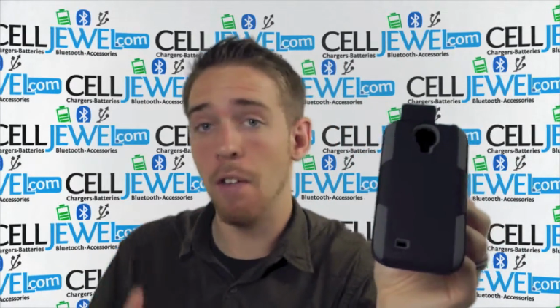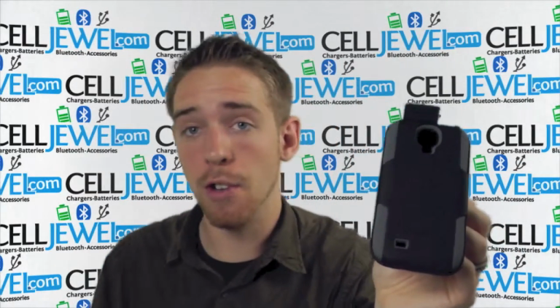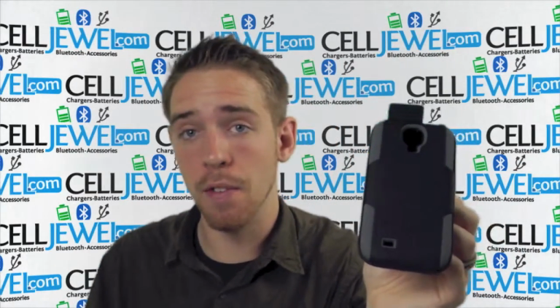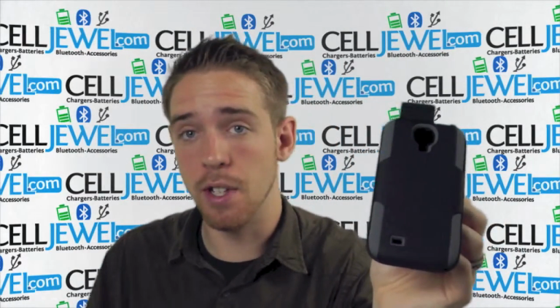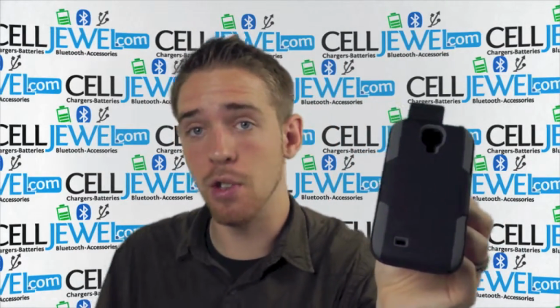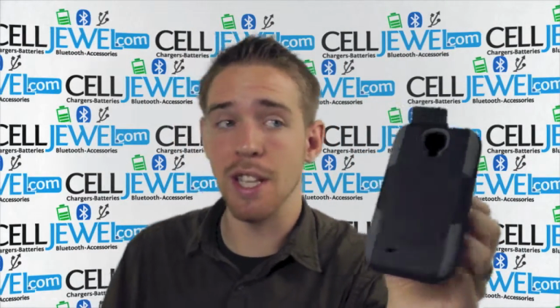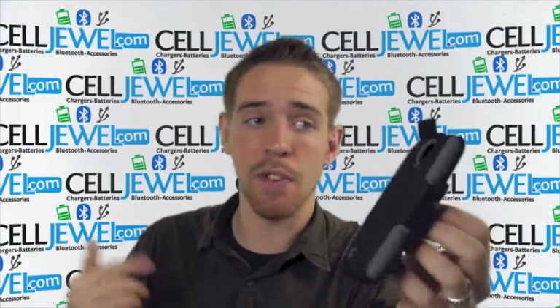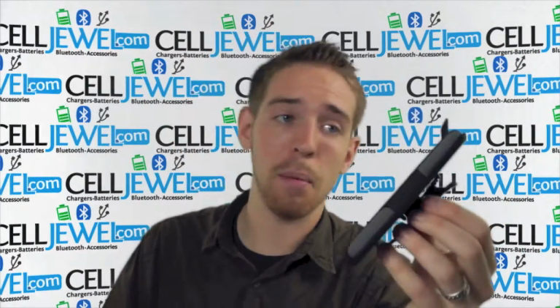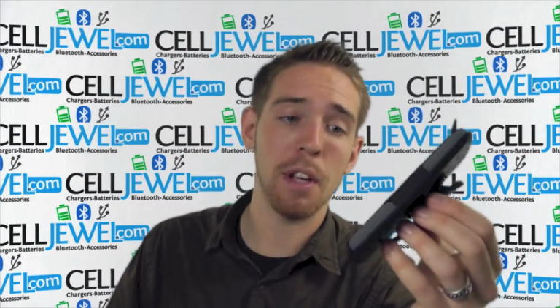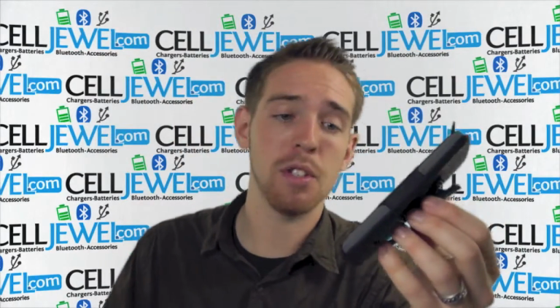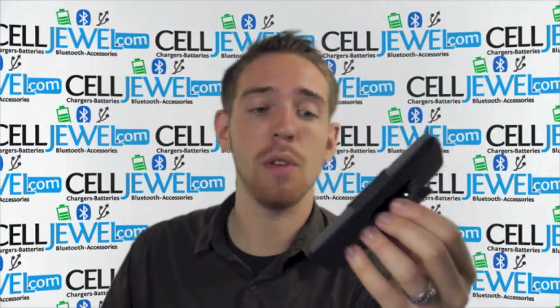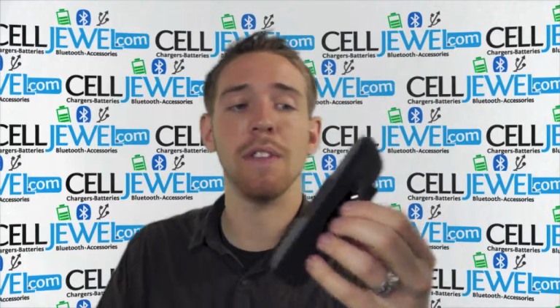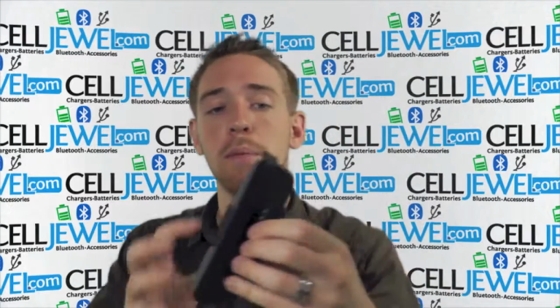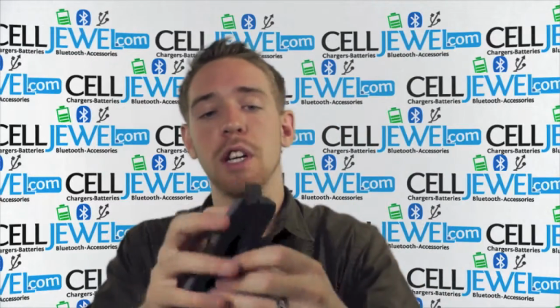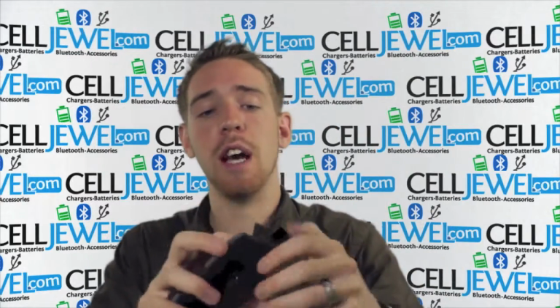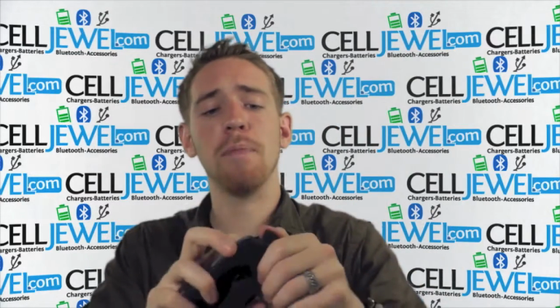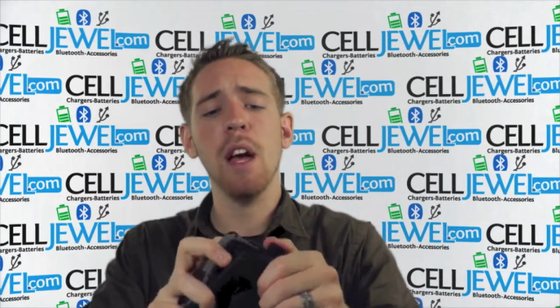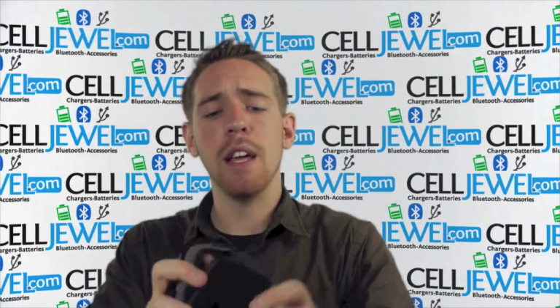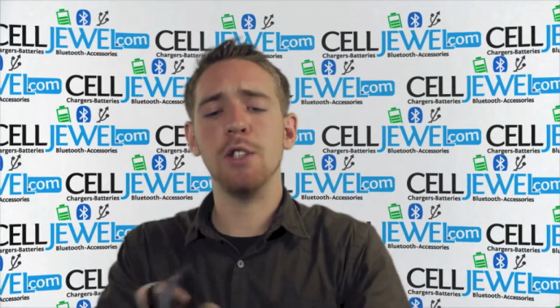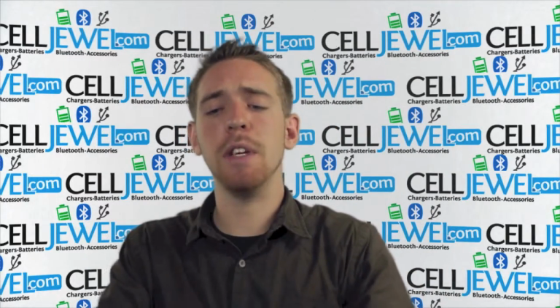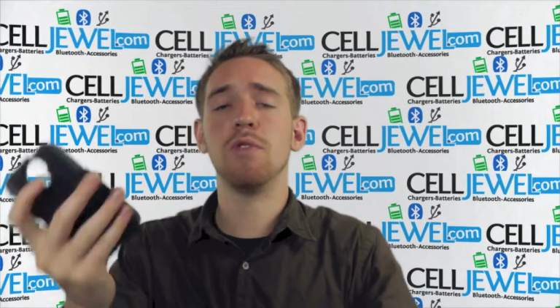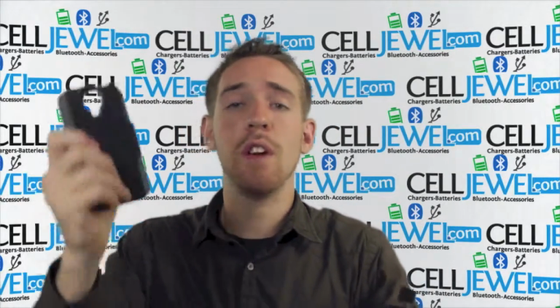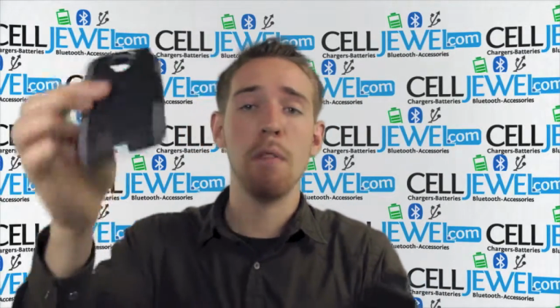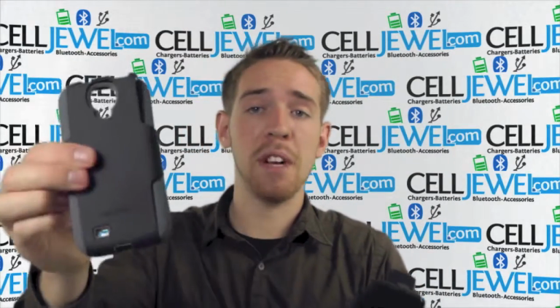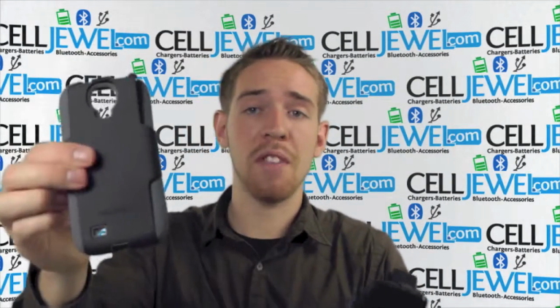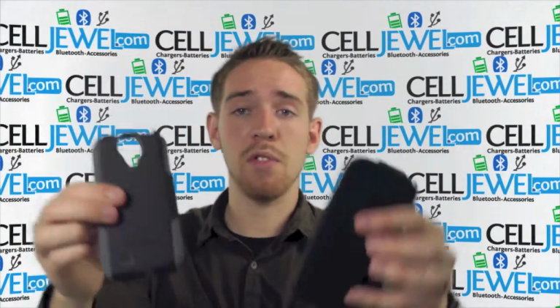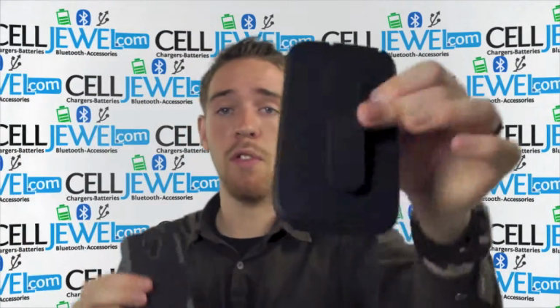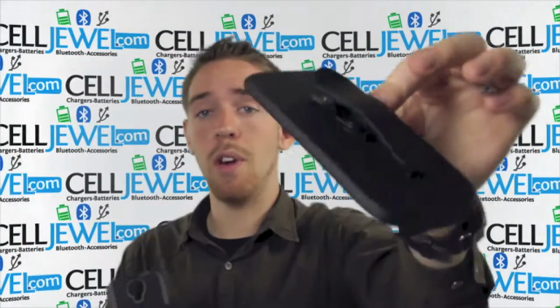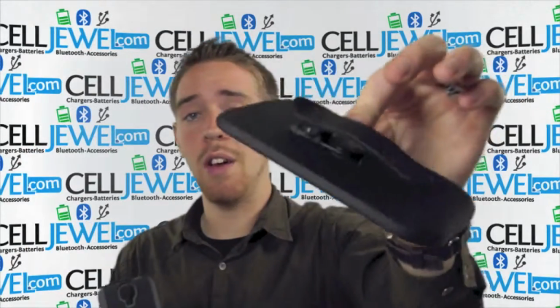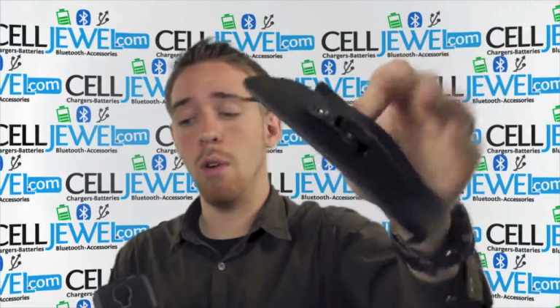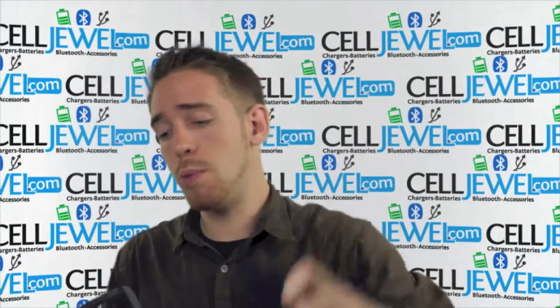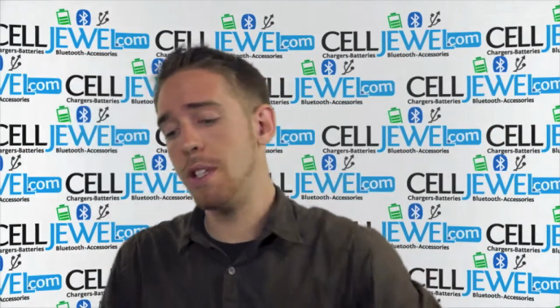We have all your cell phone accessory needs at phenomenal prices, so definitely come and check us out. You got two pieces right here — you have a protective case for your phone and you have a holster piece.